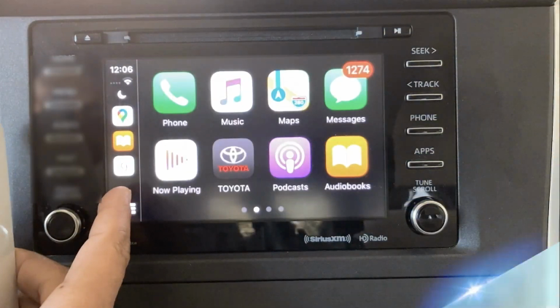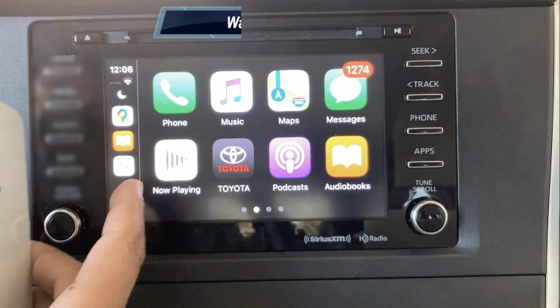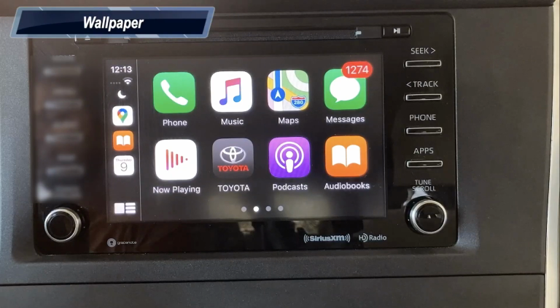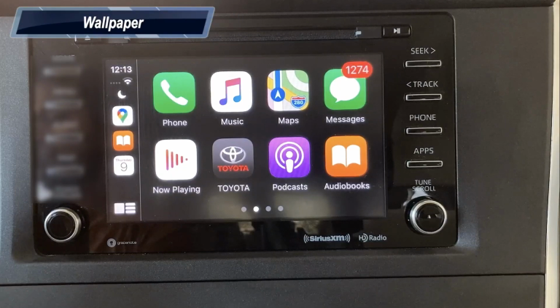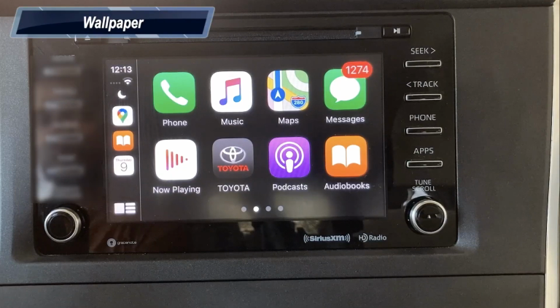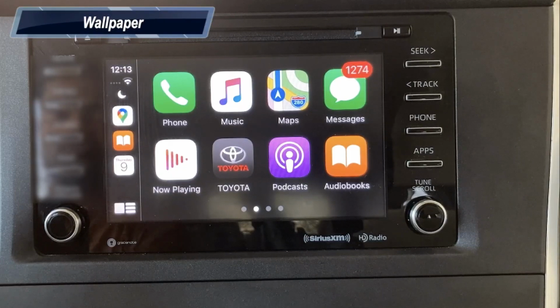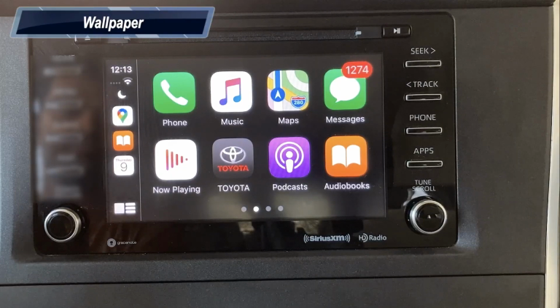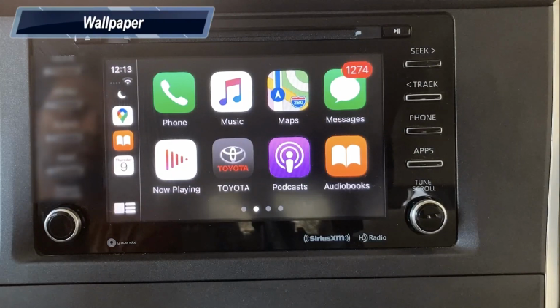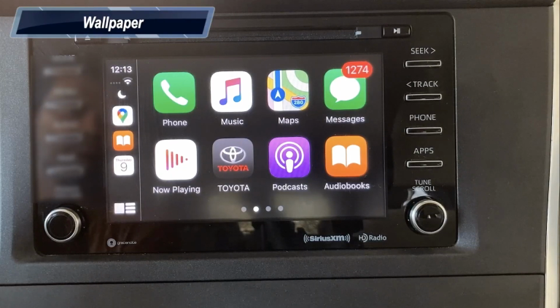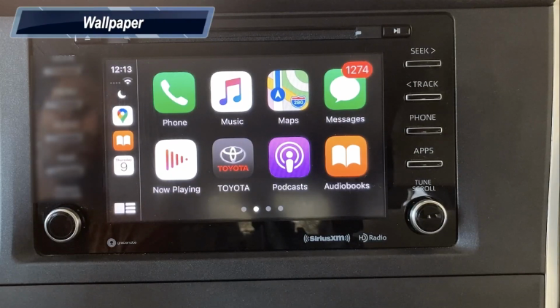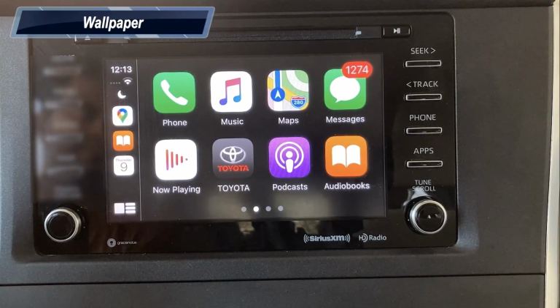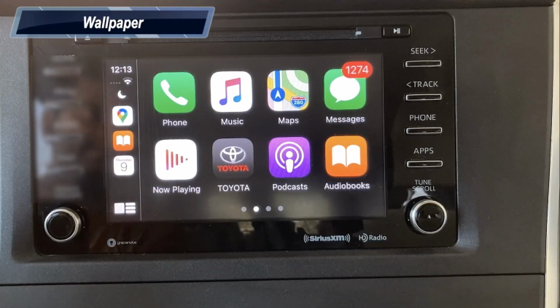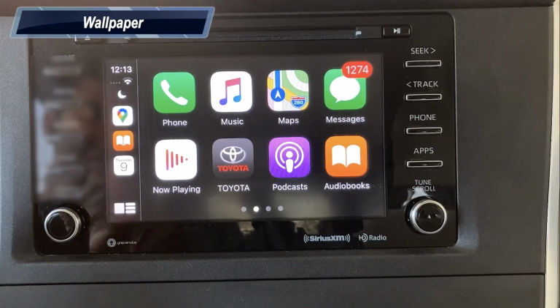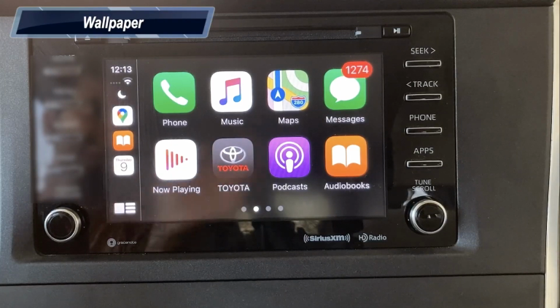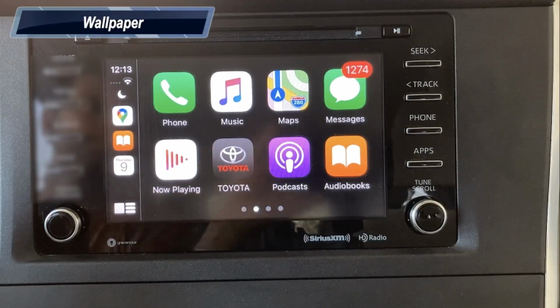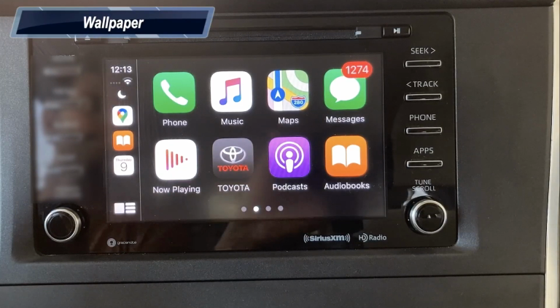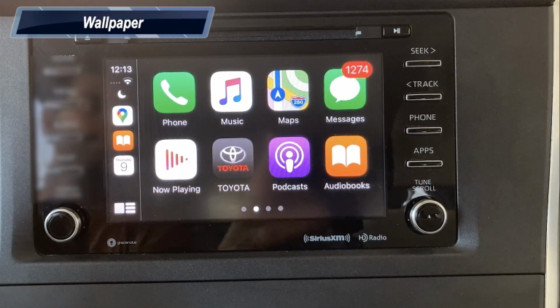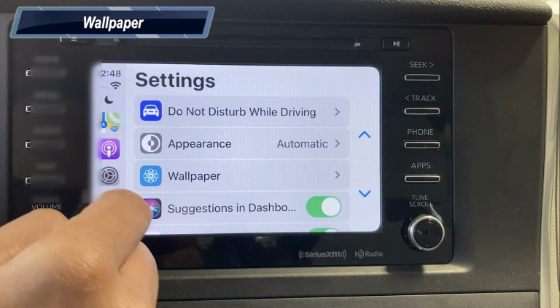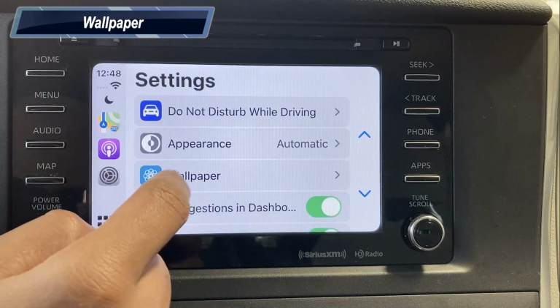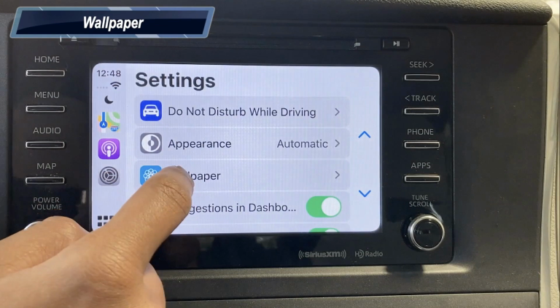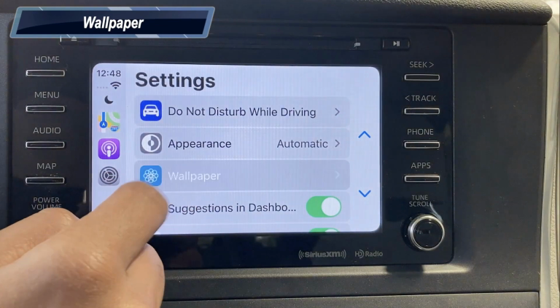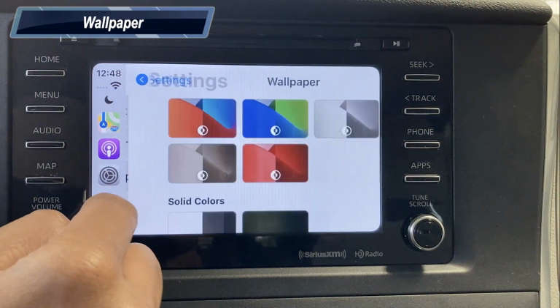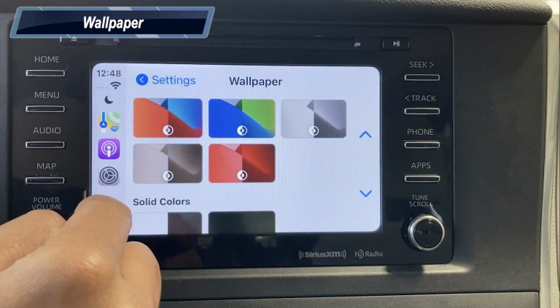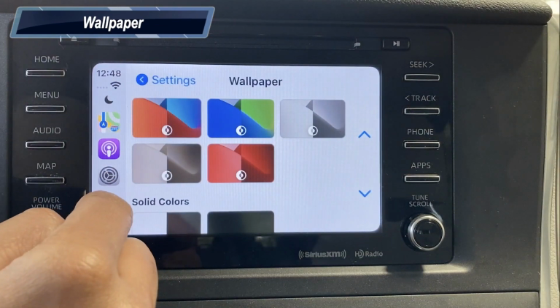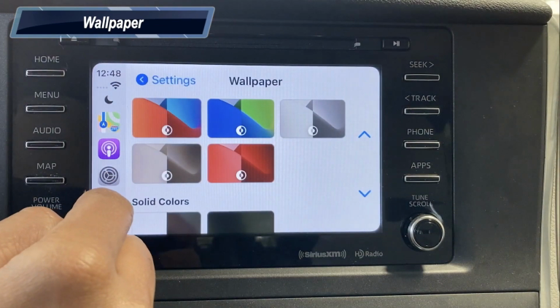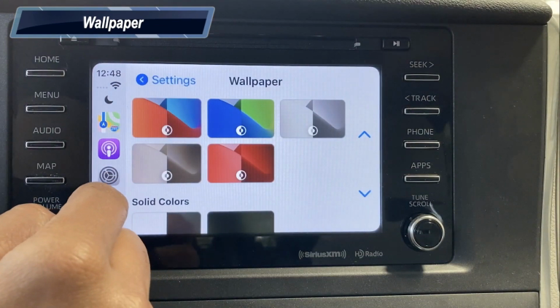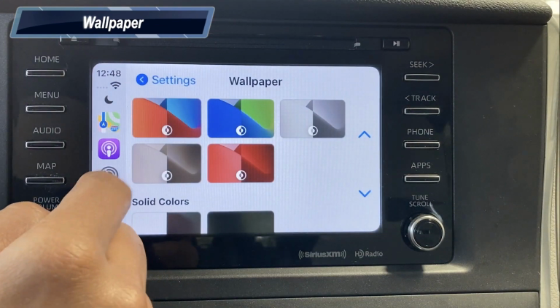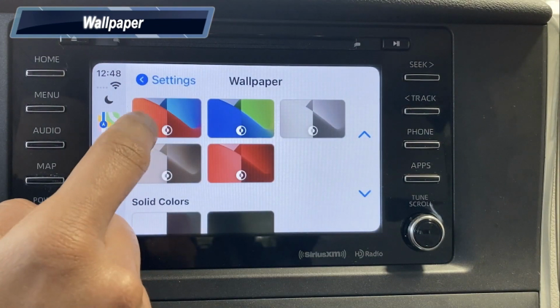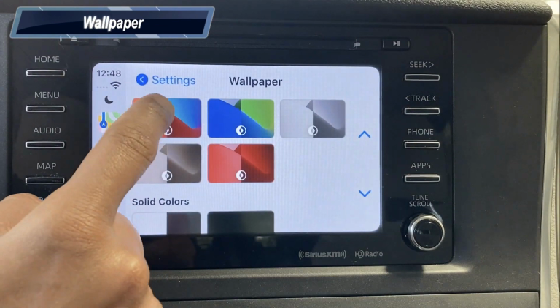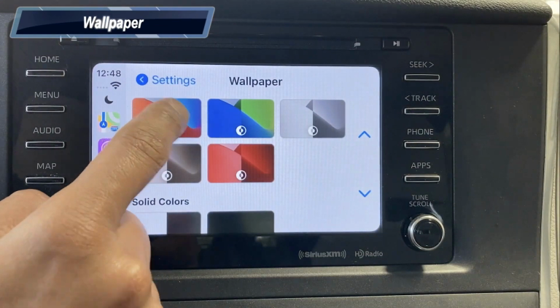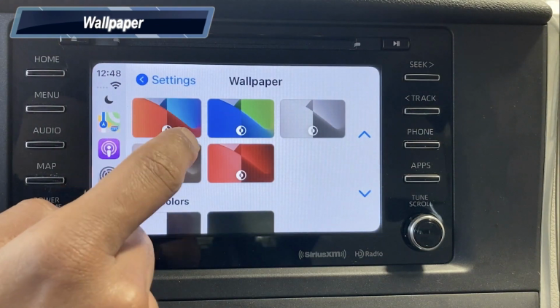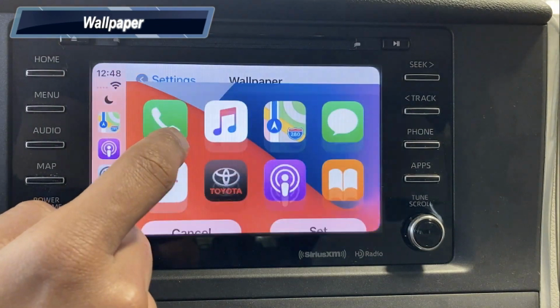iOS 14 allows you to change the wallpaper of your CarPlay. Go to Settings and tap on Wallpaper. Here you can choose your wallpaper.